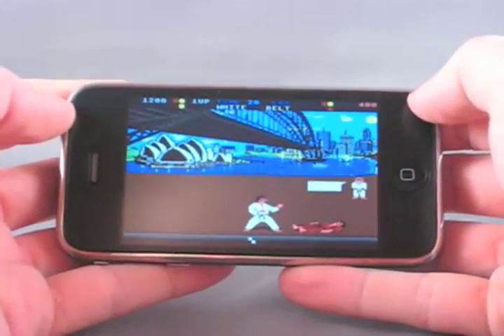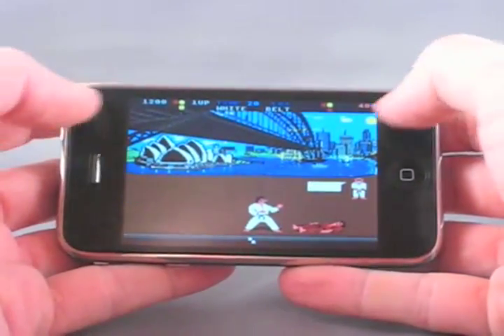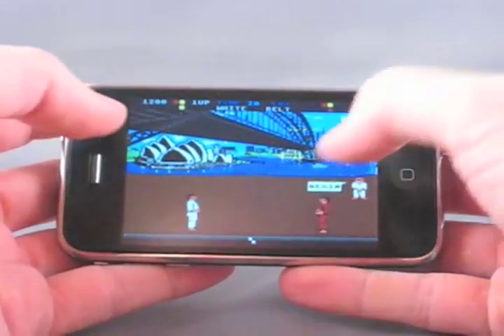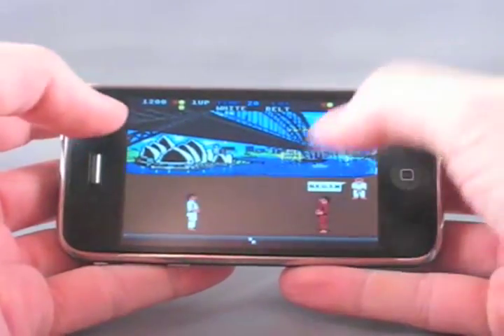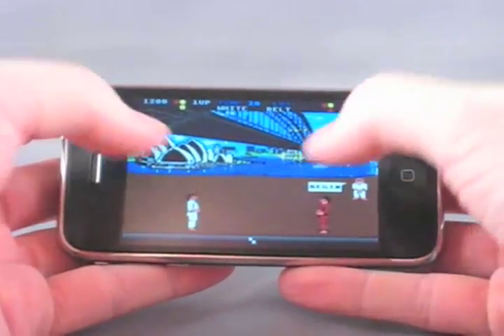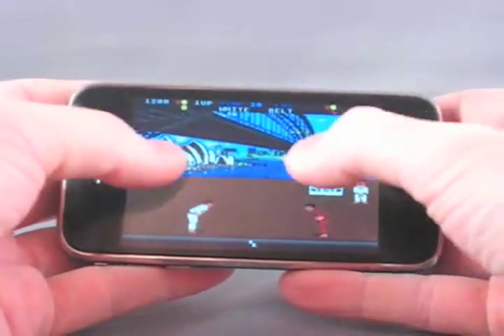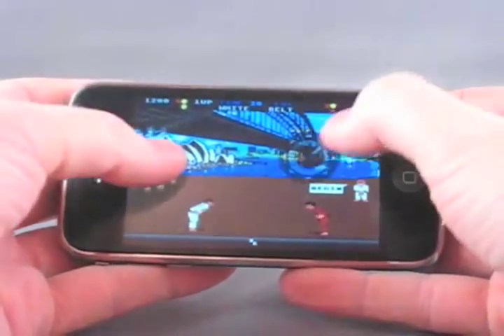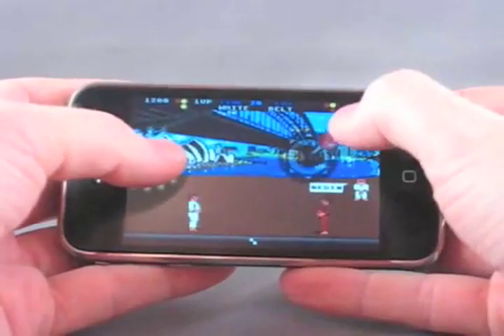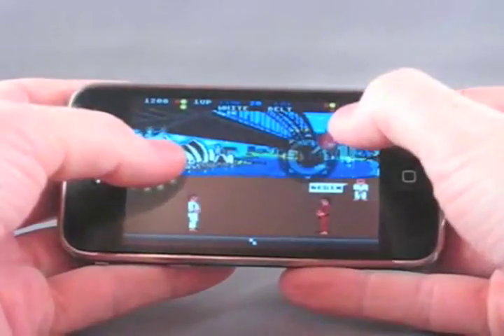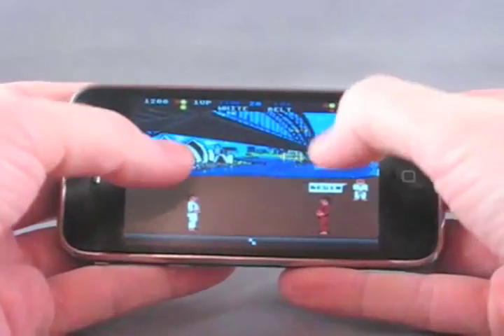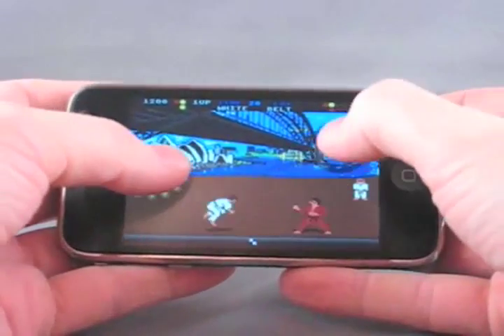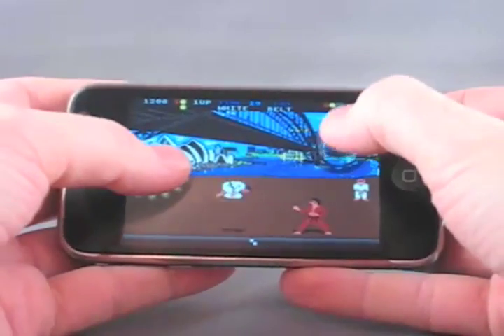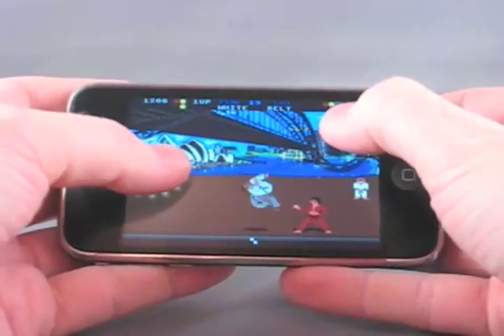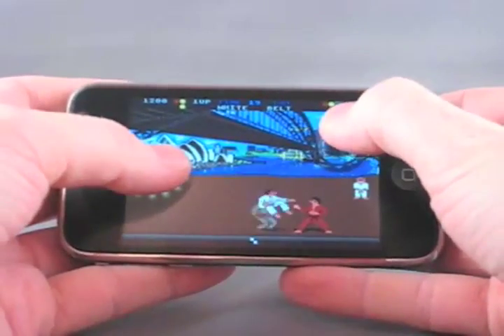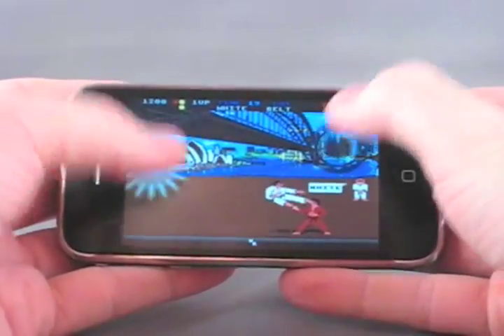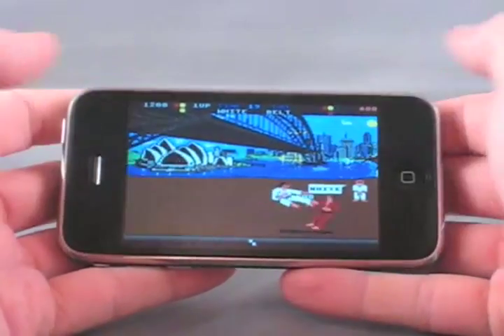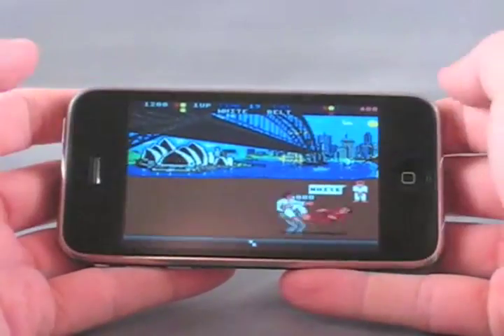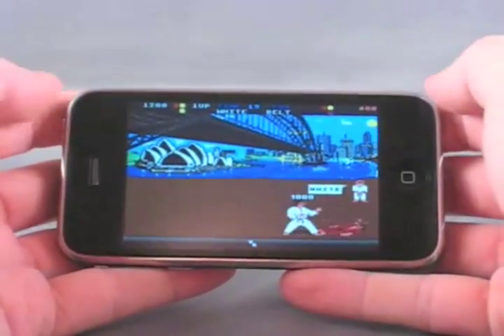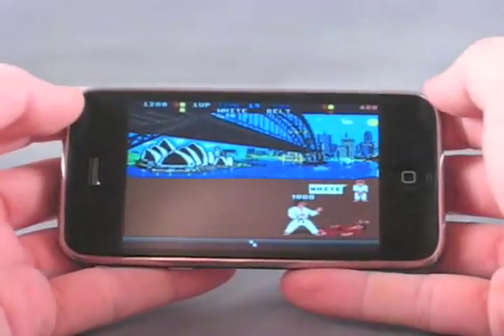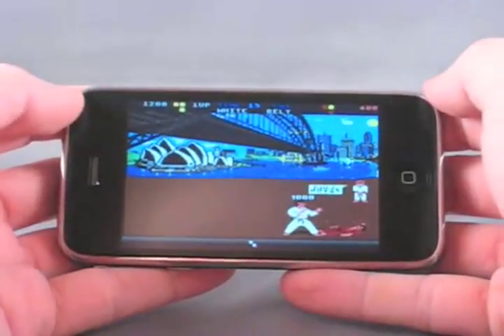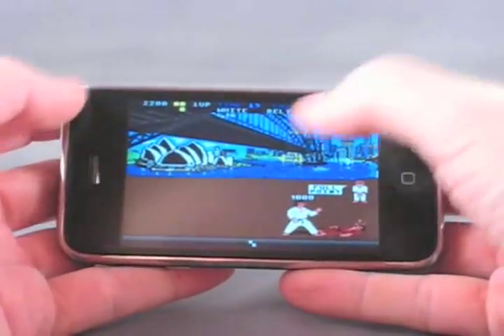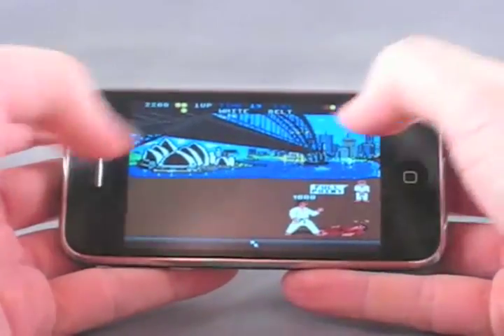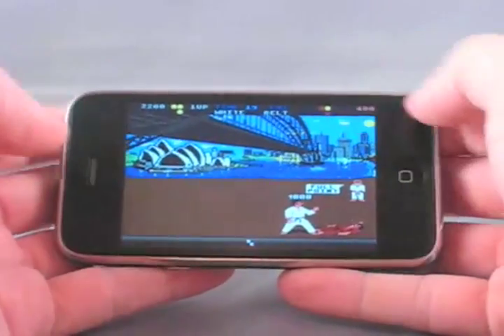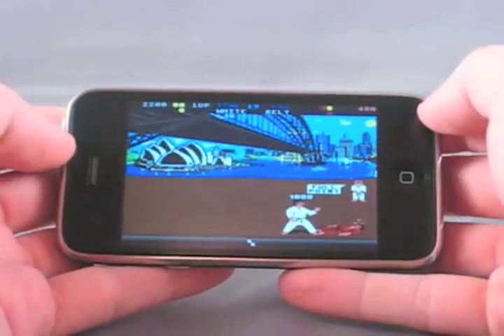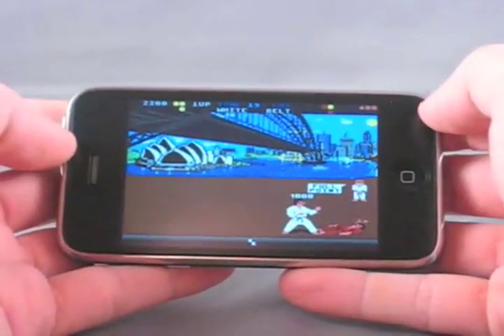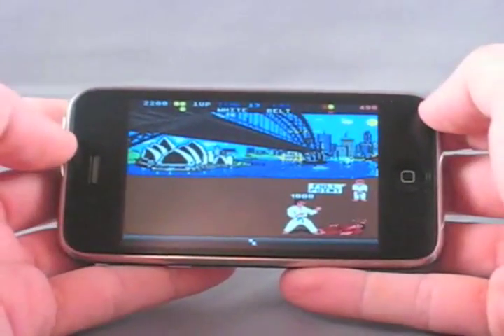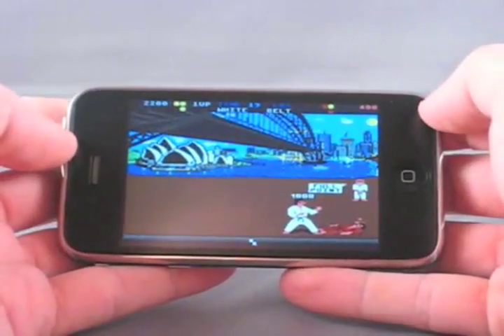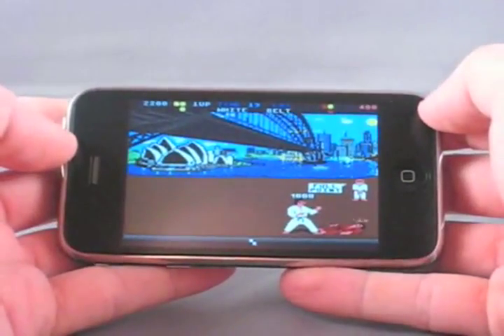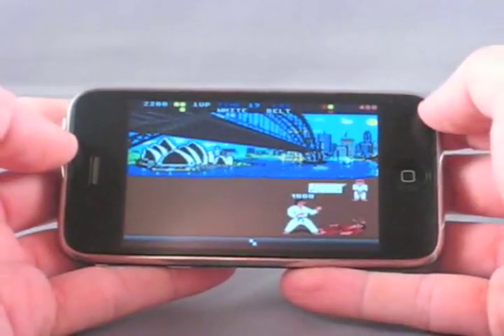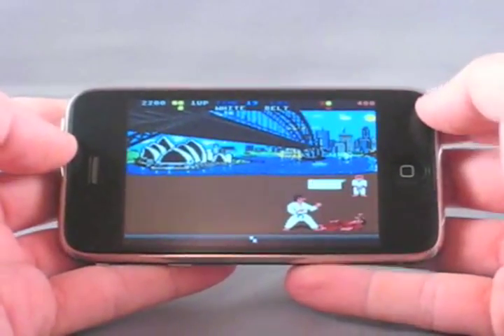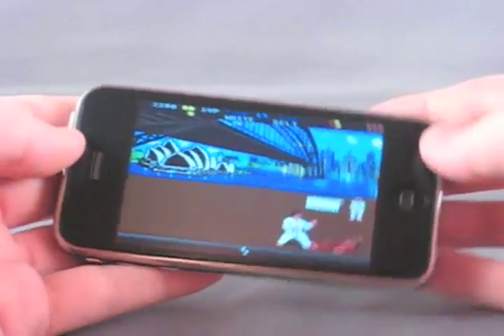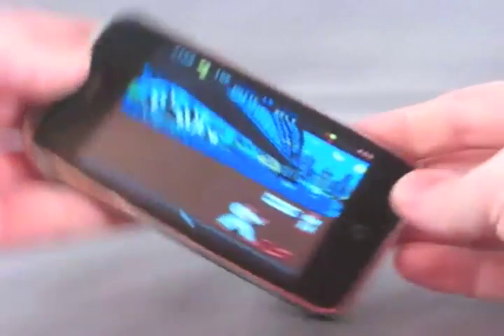The great thing with the virtual anywhere joystick is that you can move your fingers away from the action when you're playing the game.